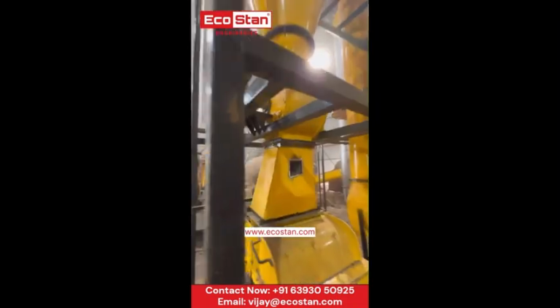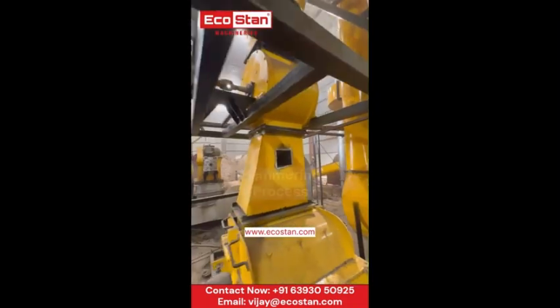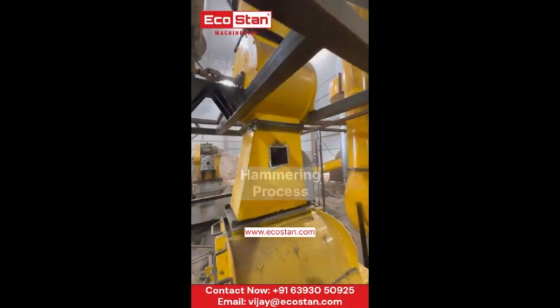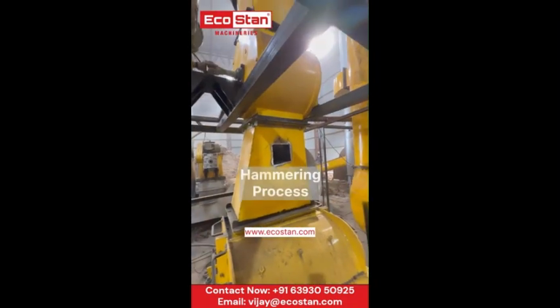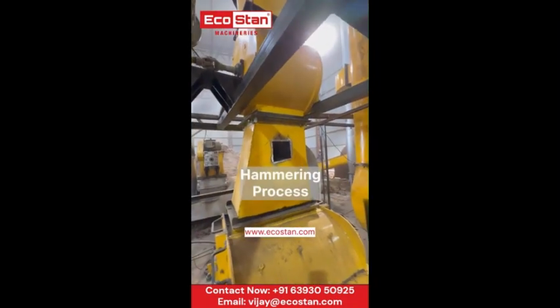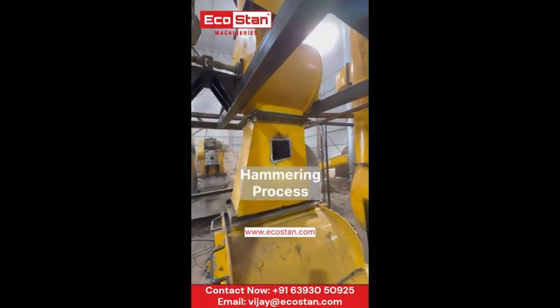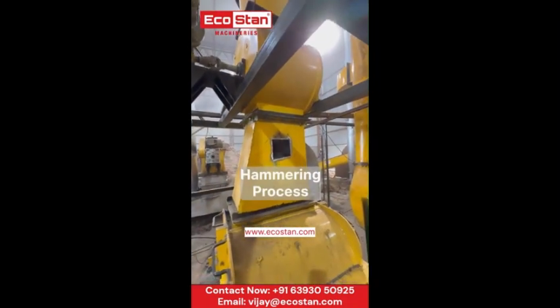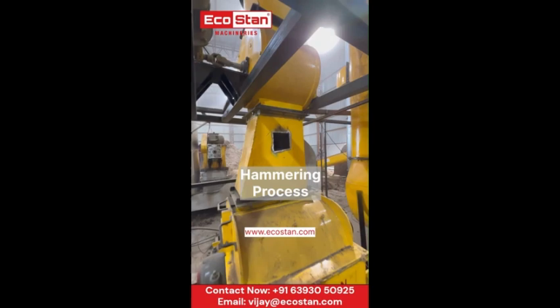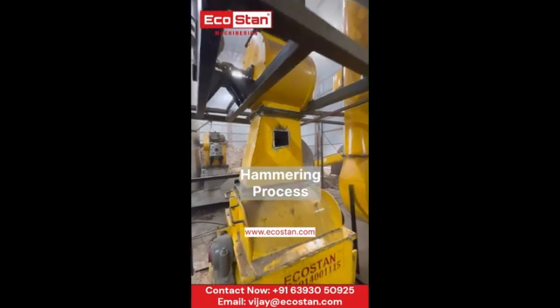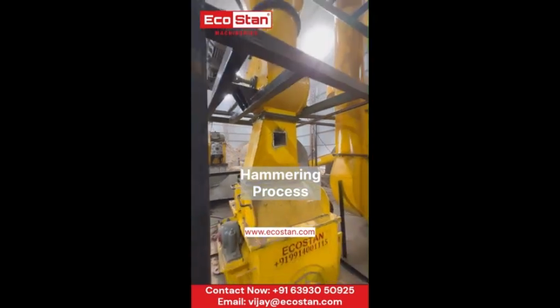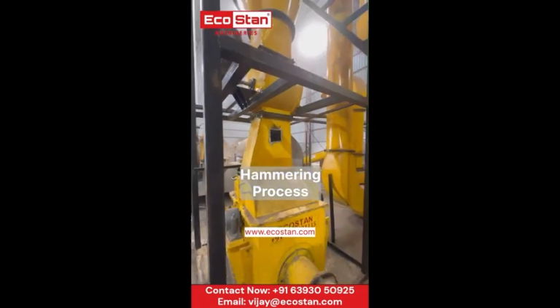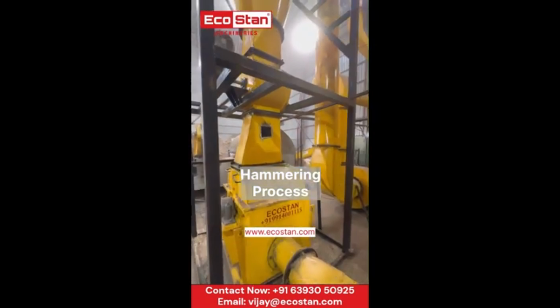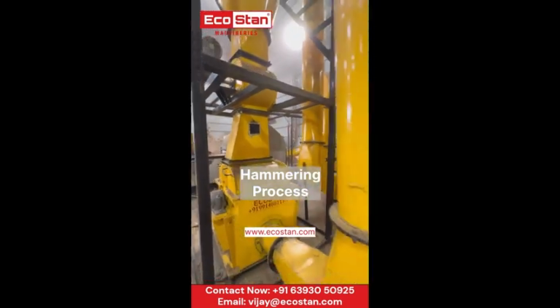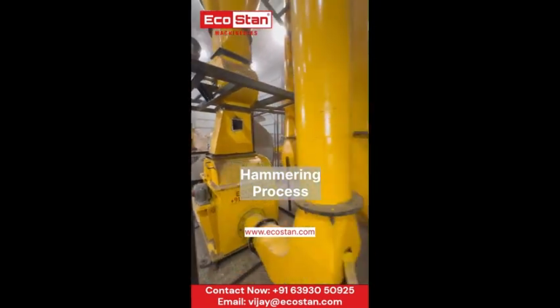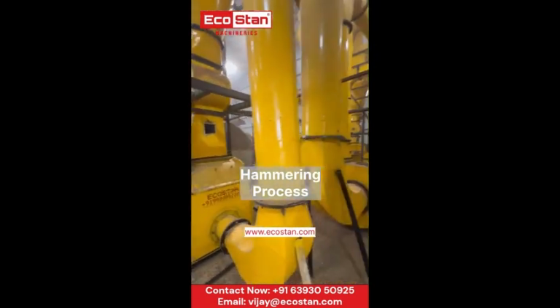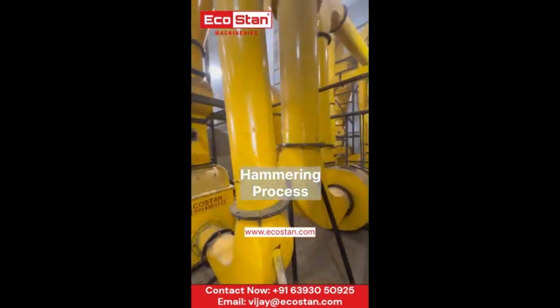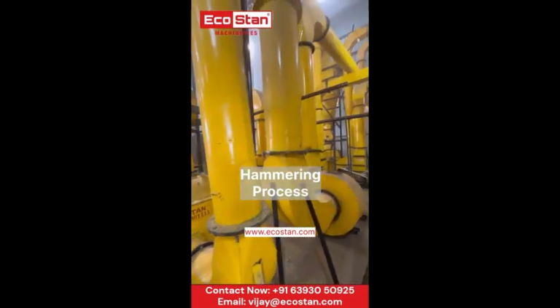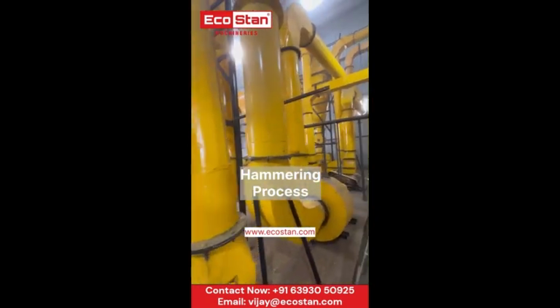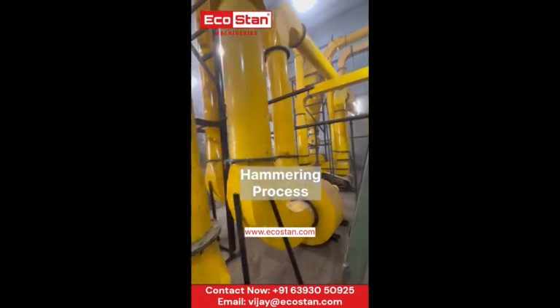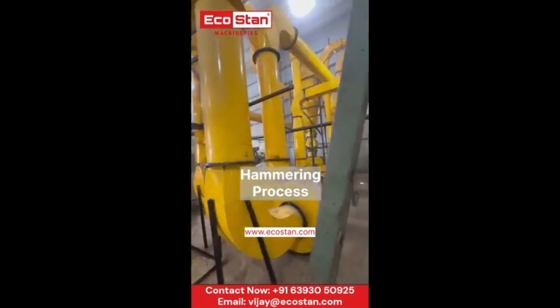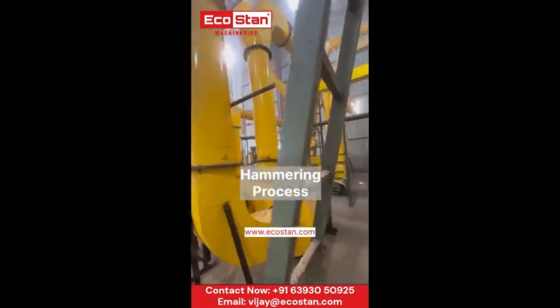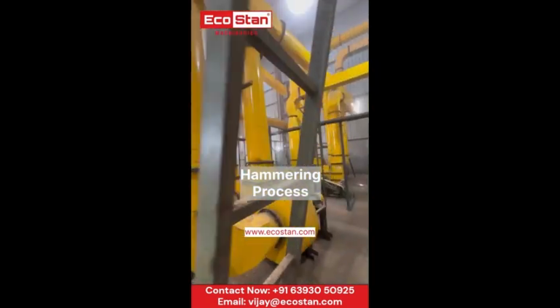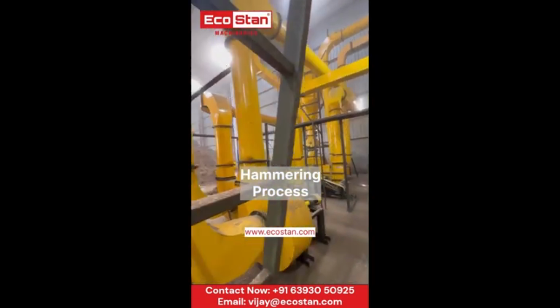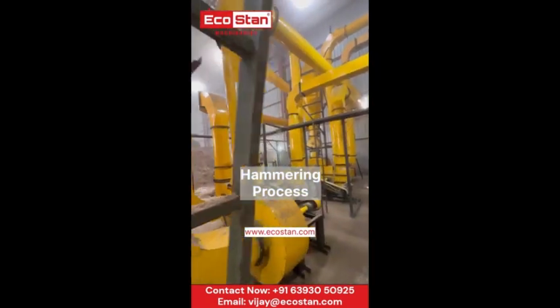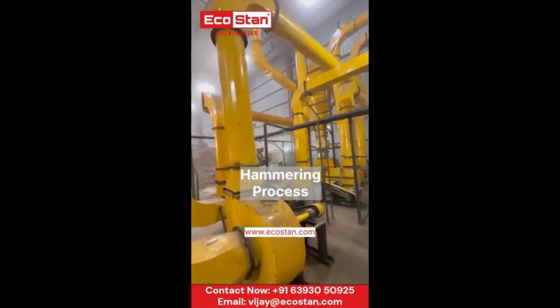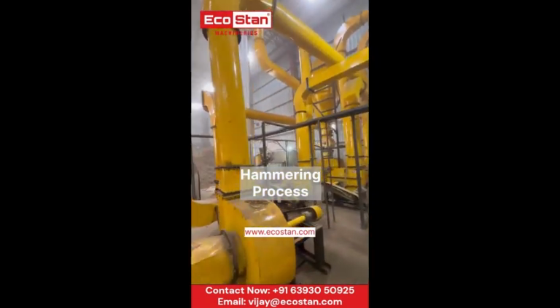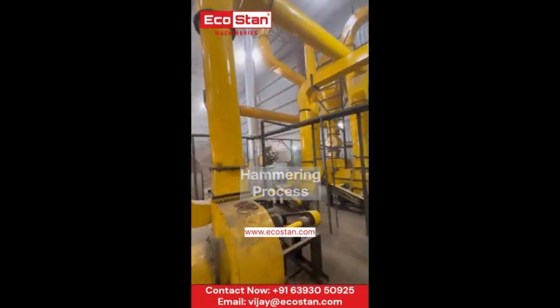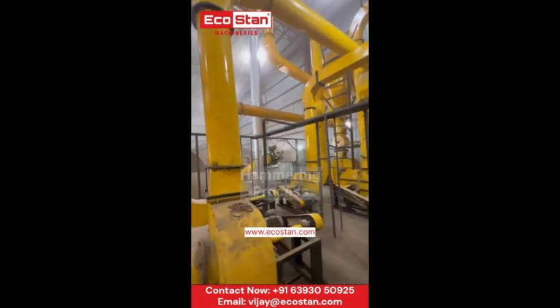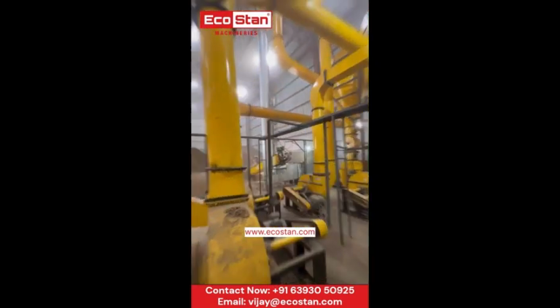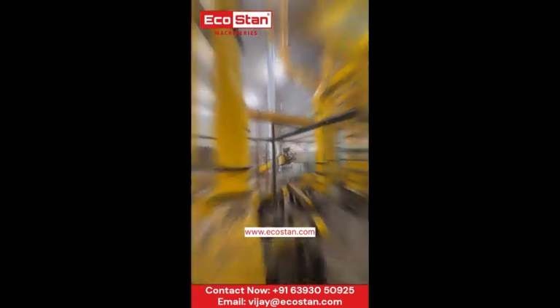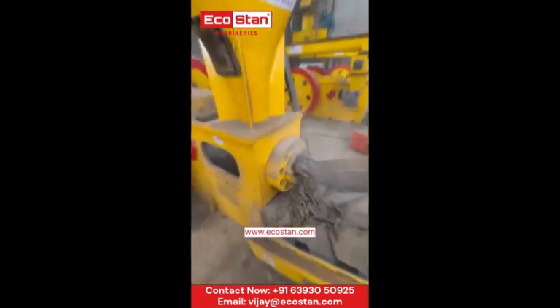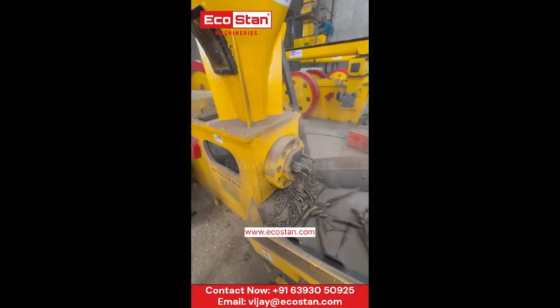Now, precision takes center stage as the material enters the hammer mill.